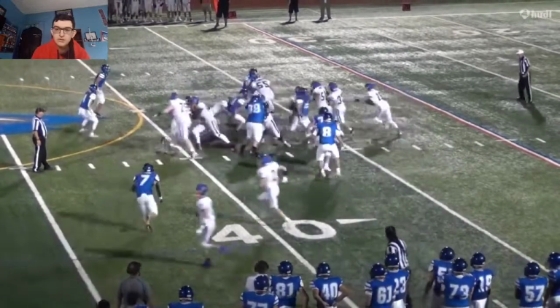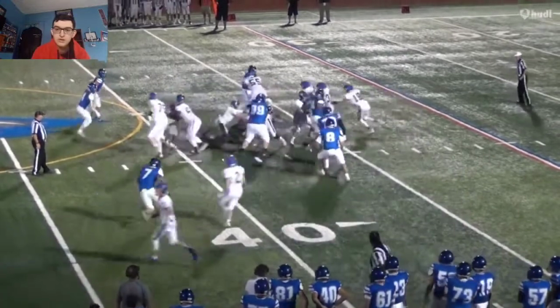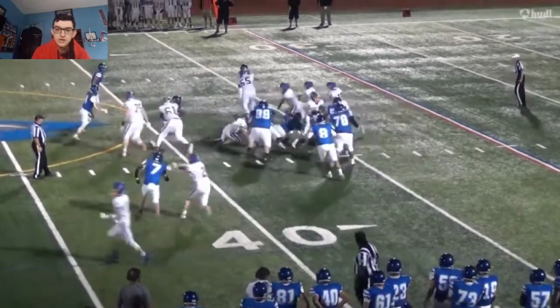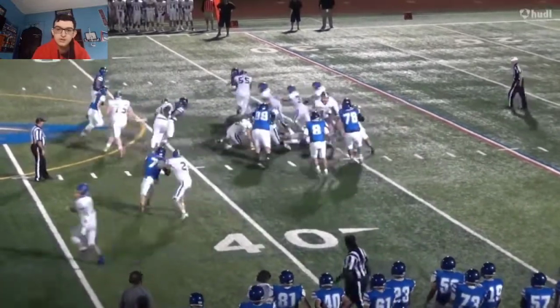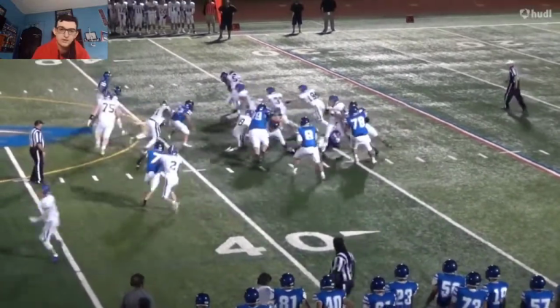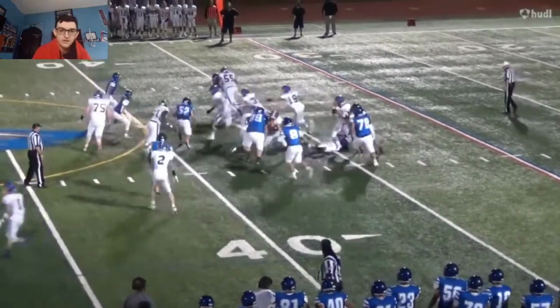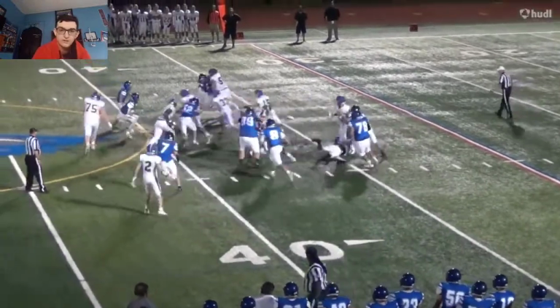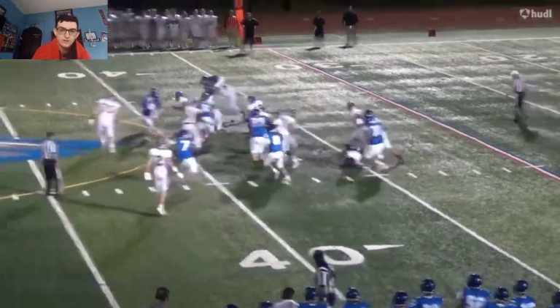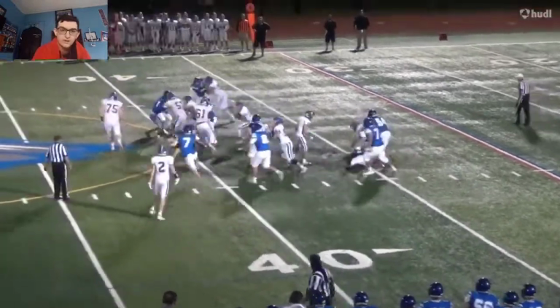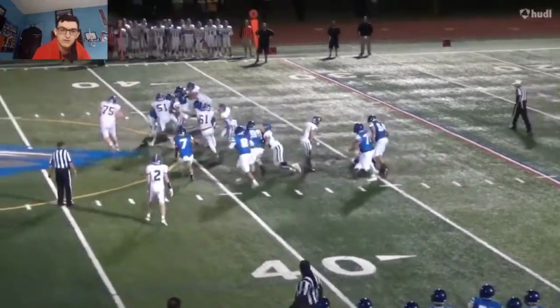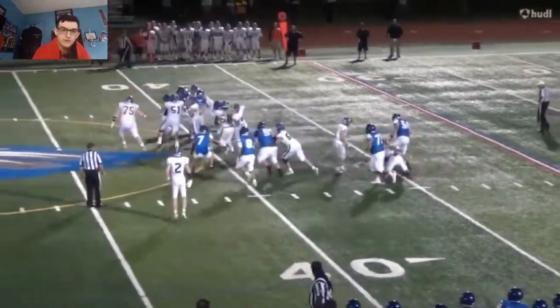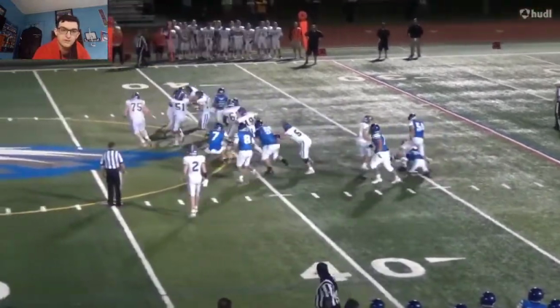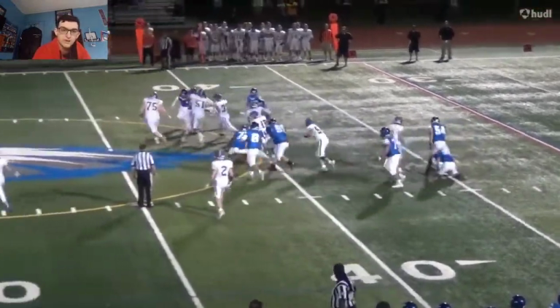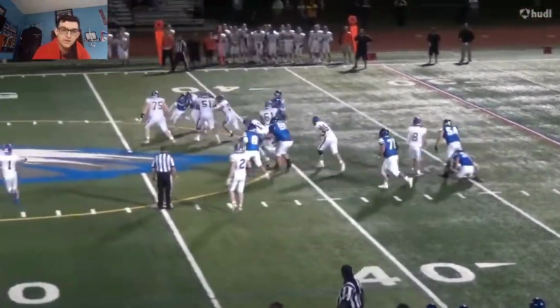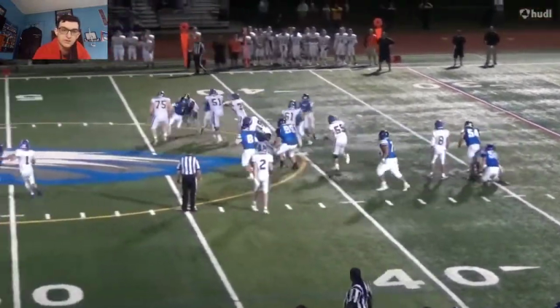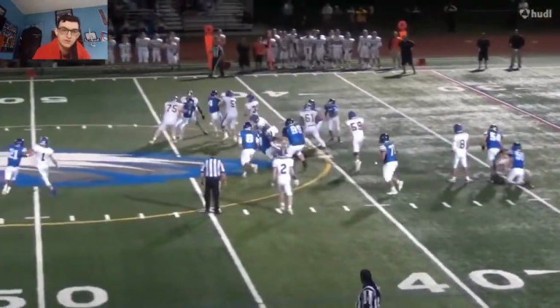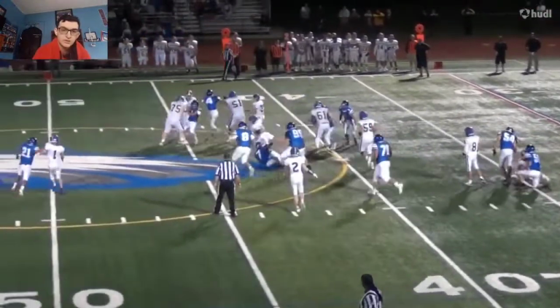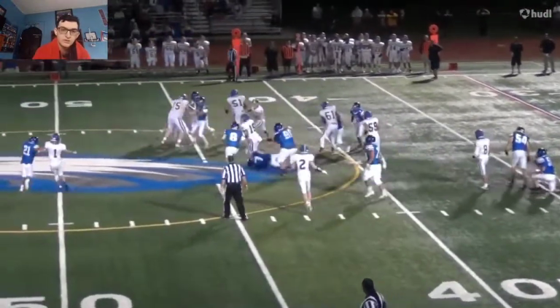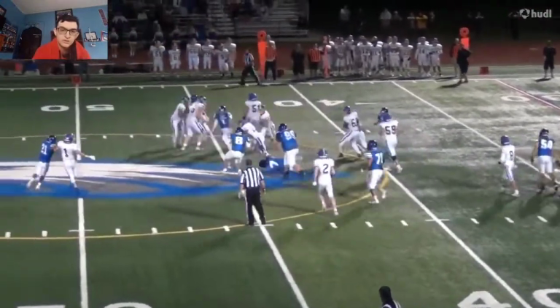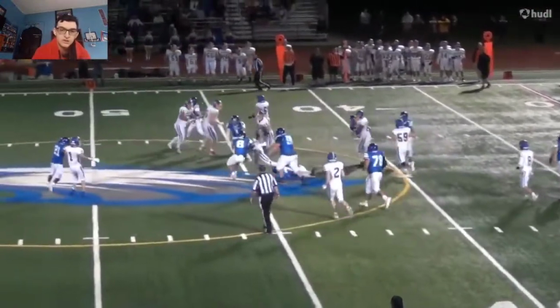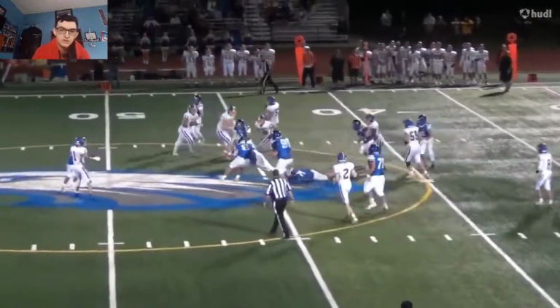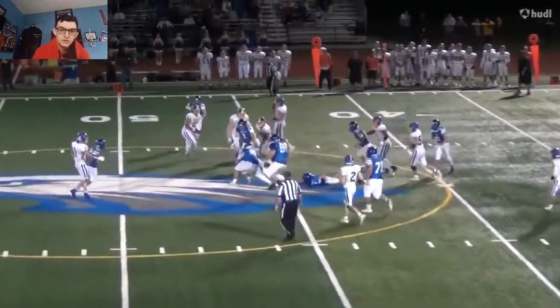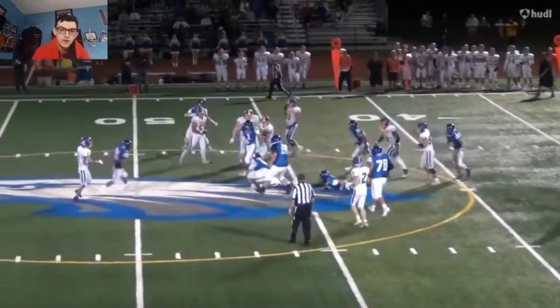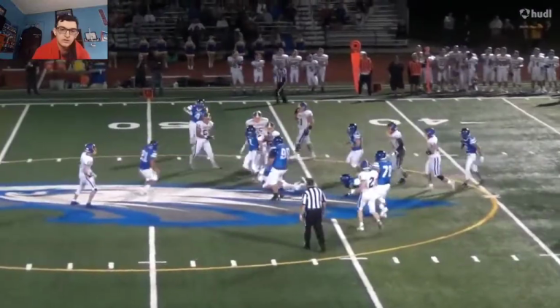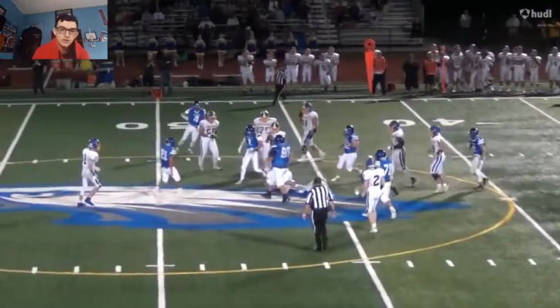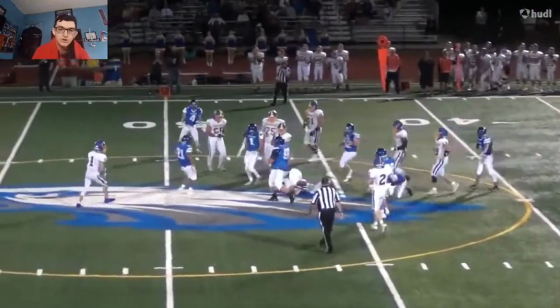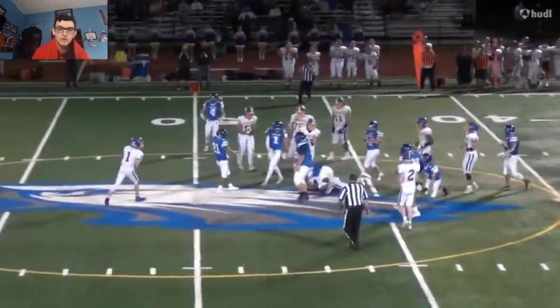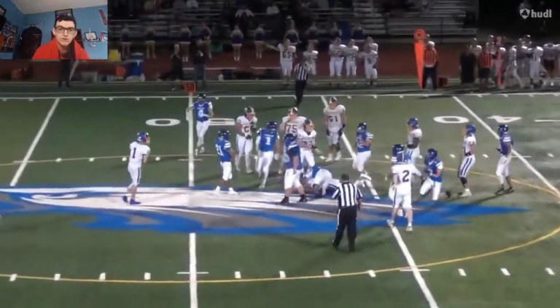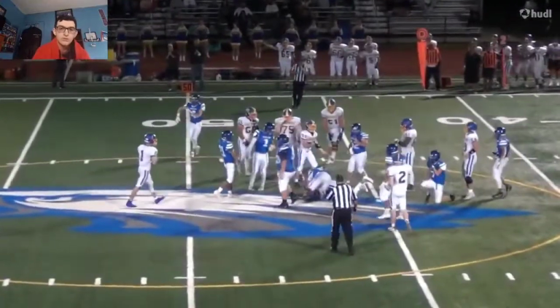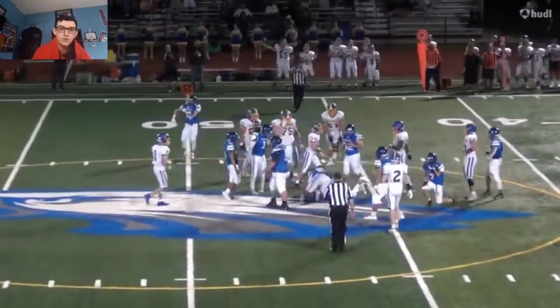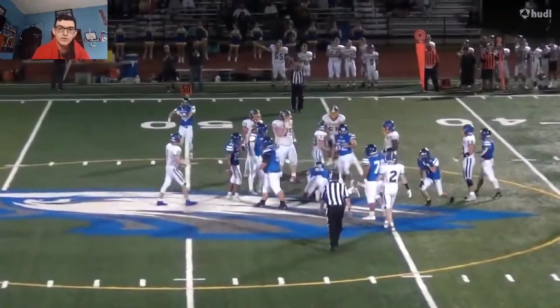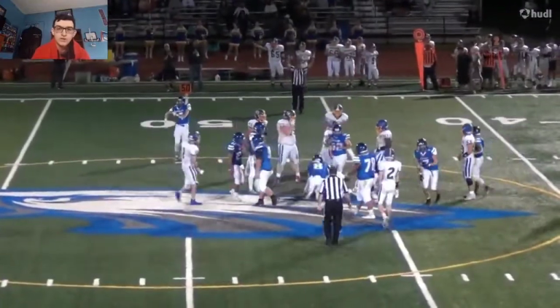He fakes the handoff — it's not the best fake, but he does get some nice yardage, and he's still trying to truck for more, which is nice.